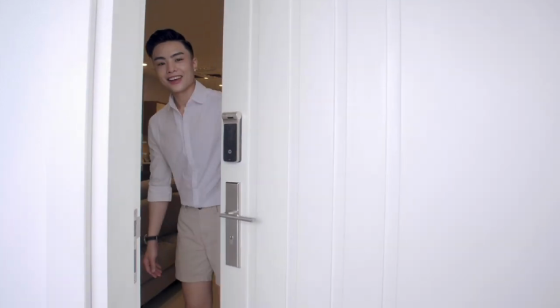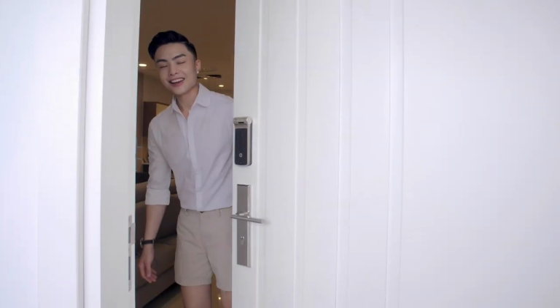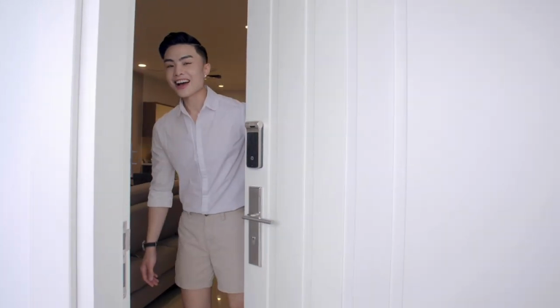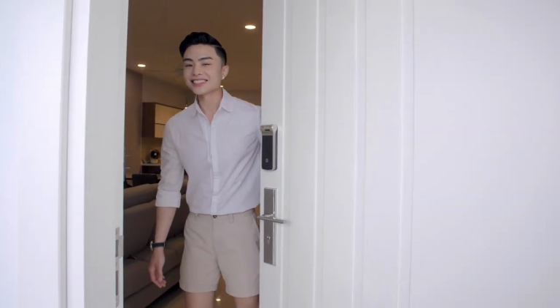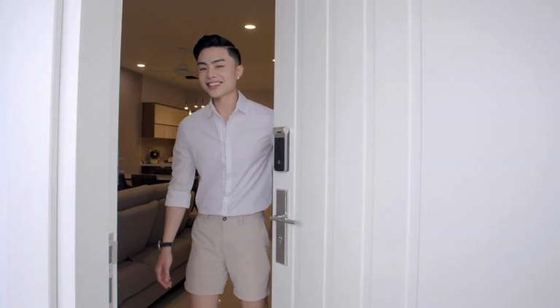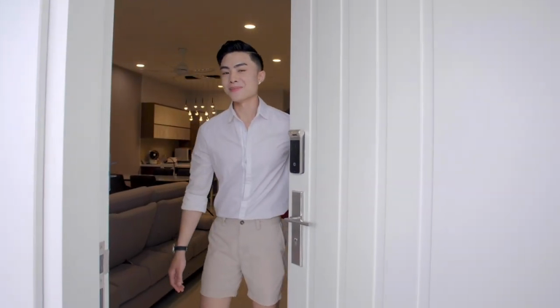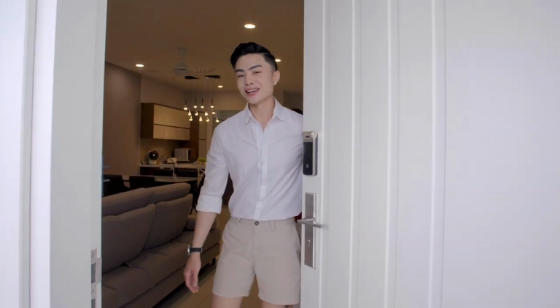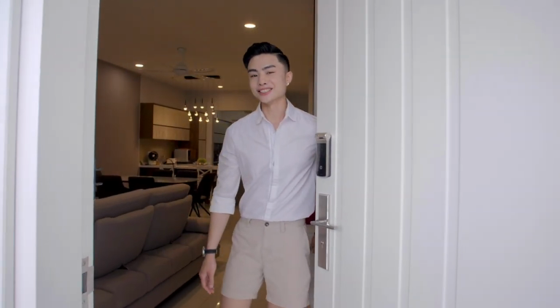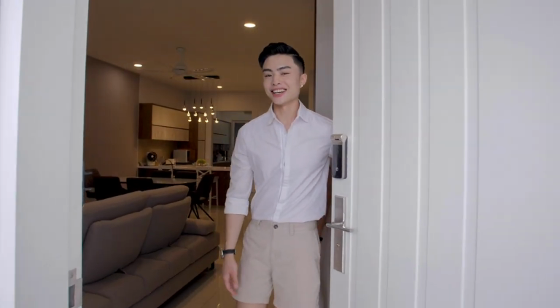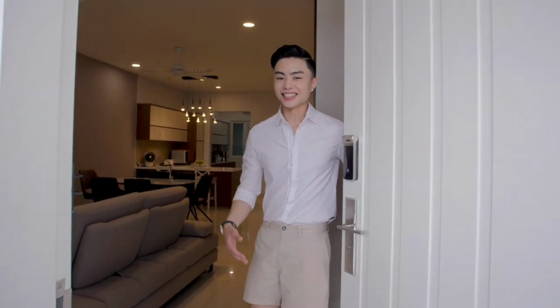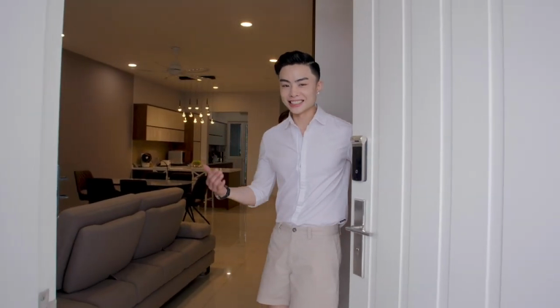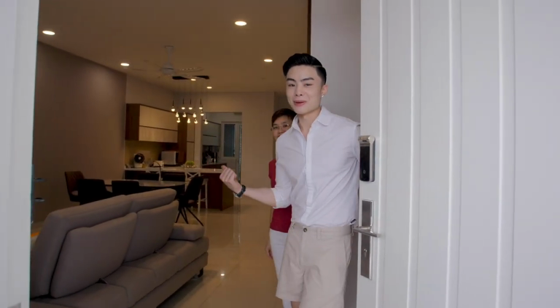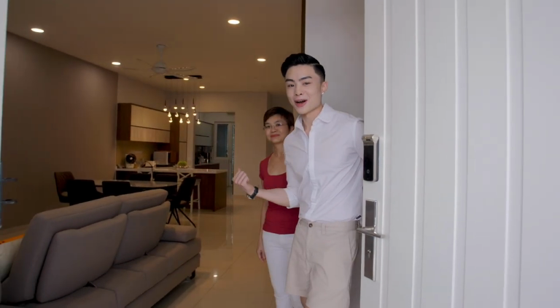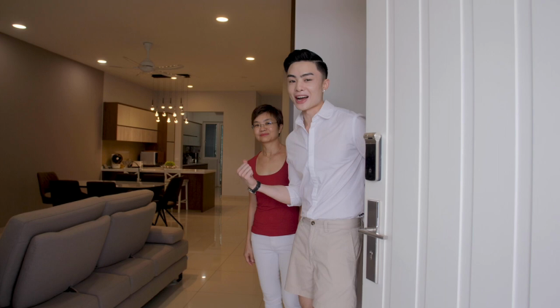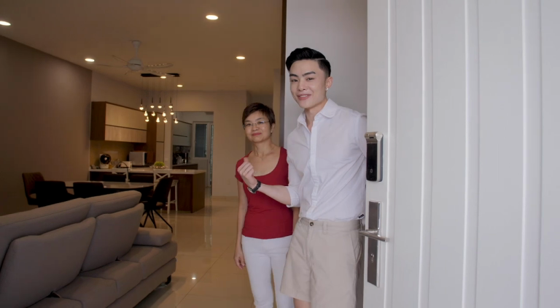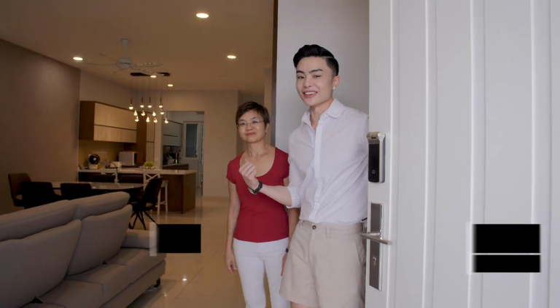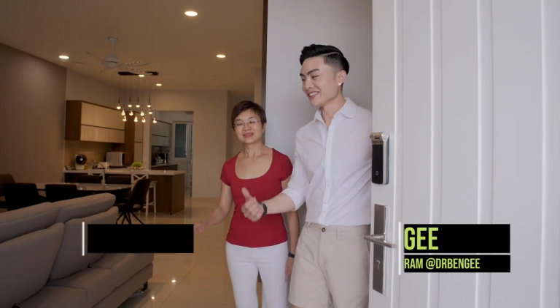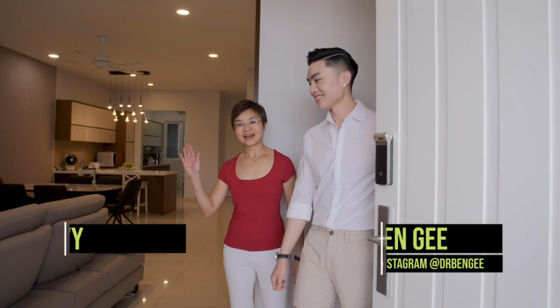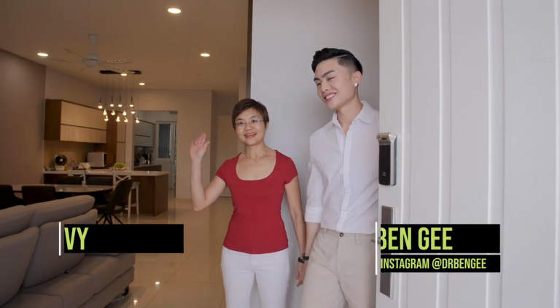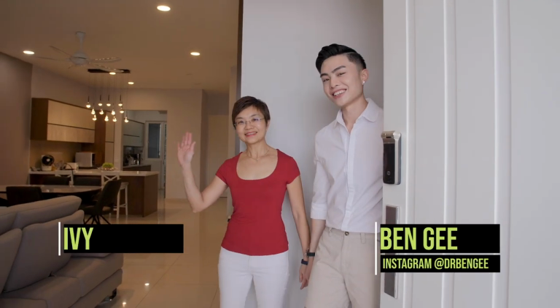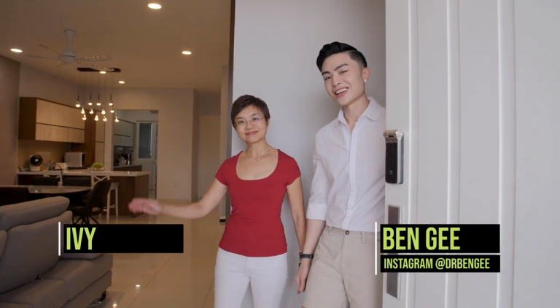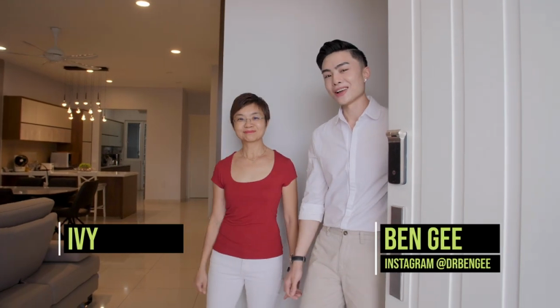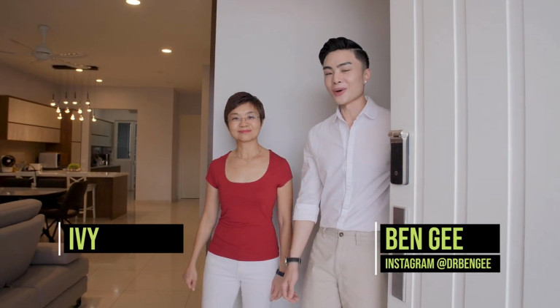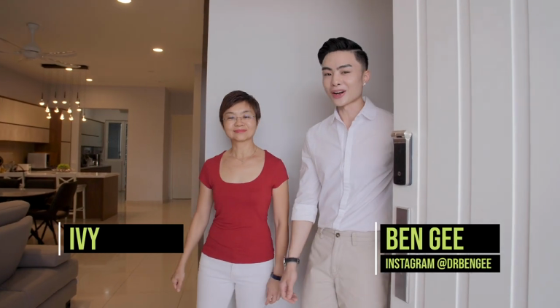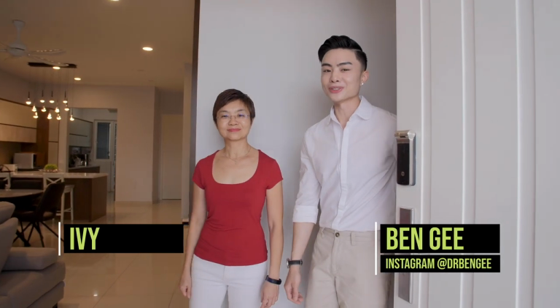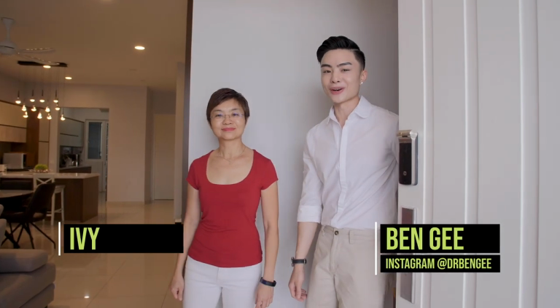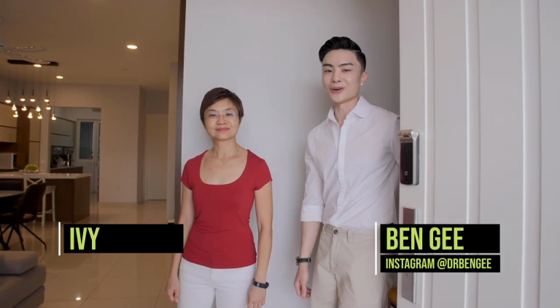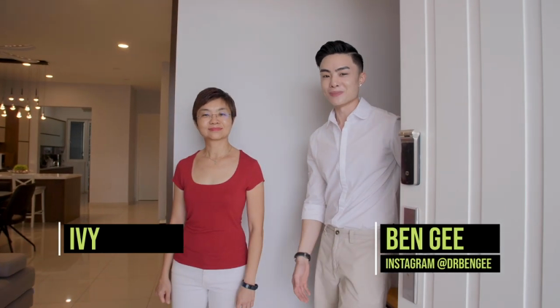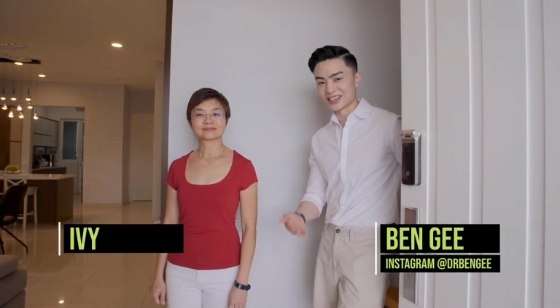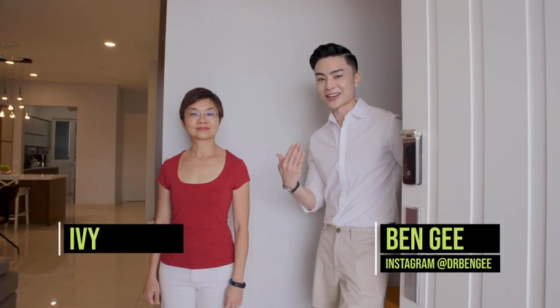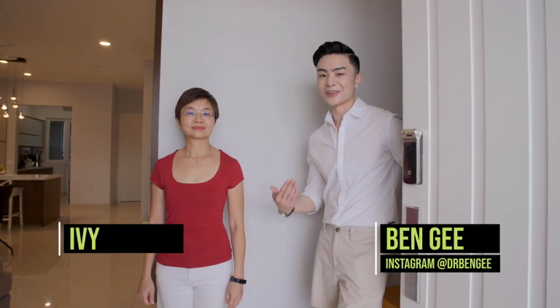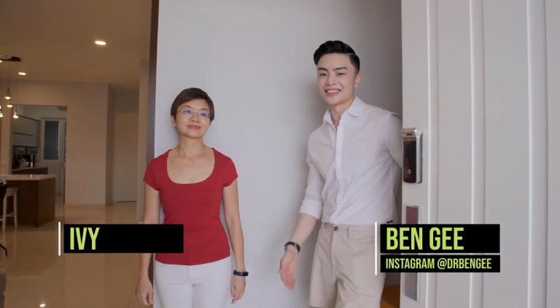Hey guys, I'm Benjy and this is my mom Ivy. Welcome to our home, please come in.